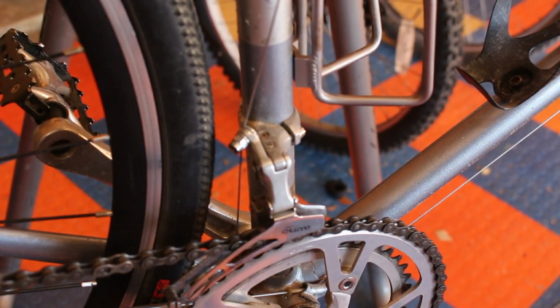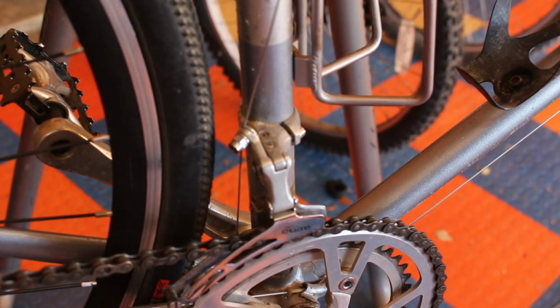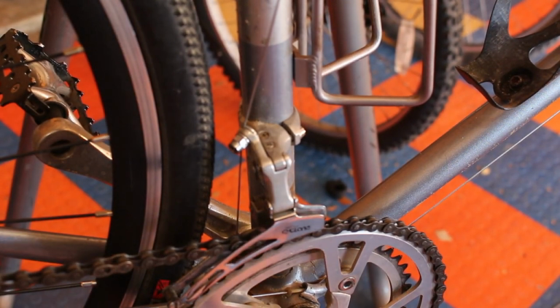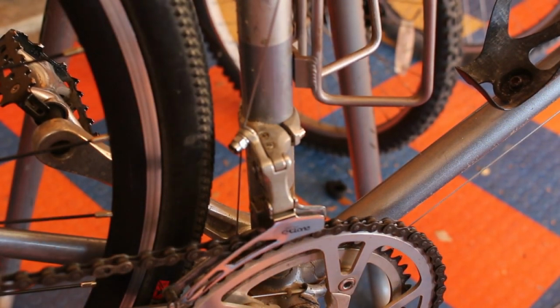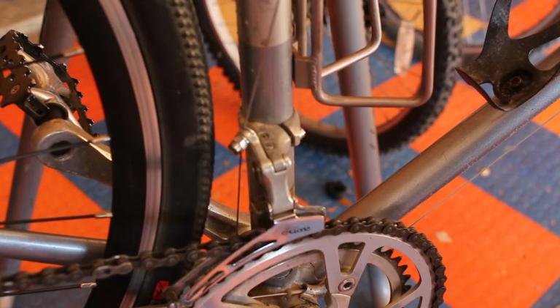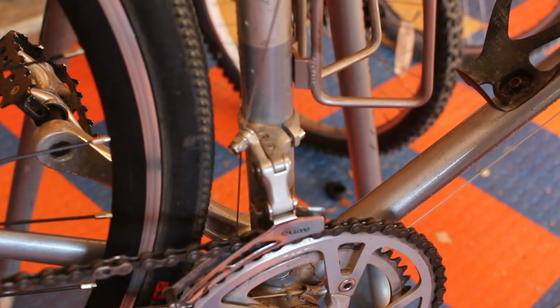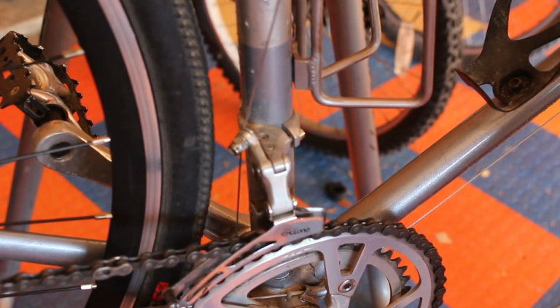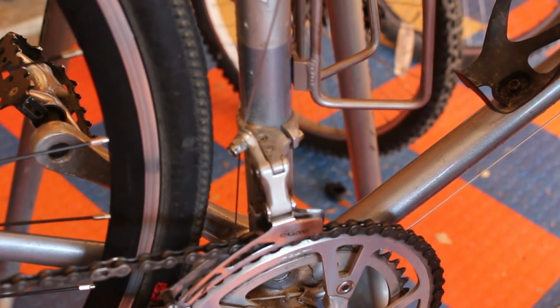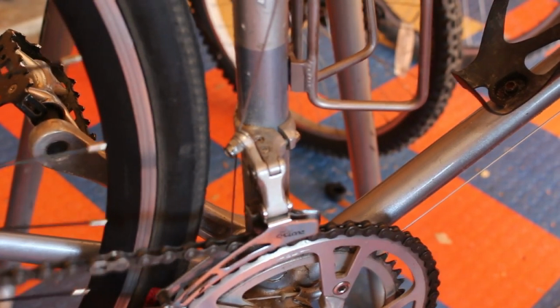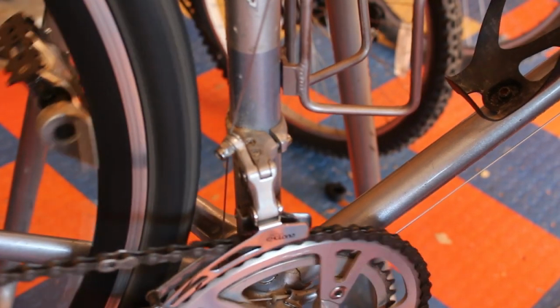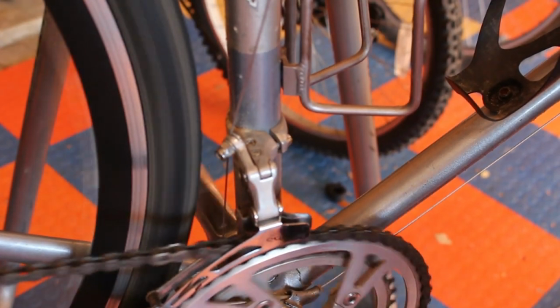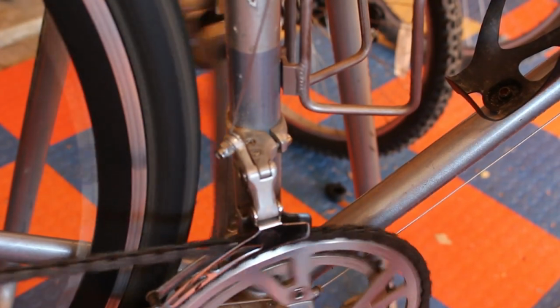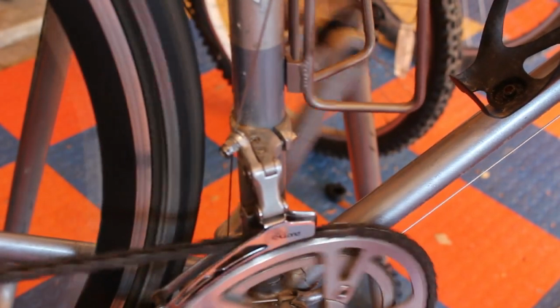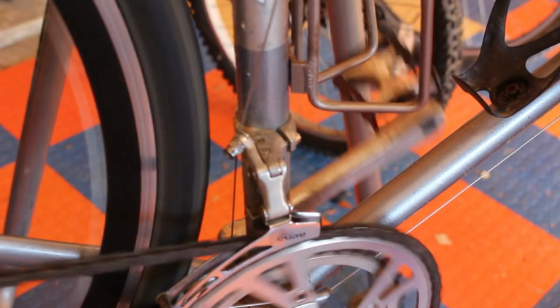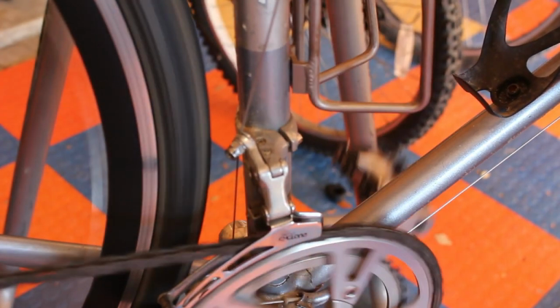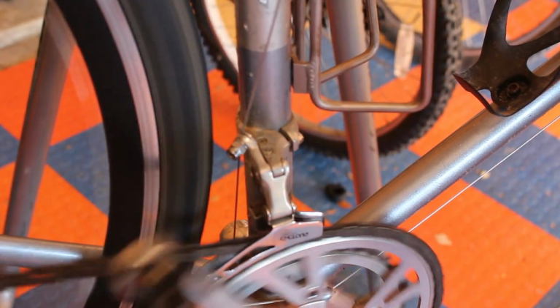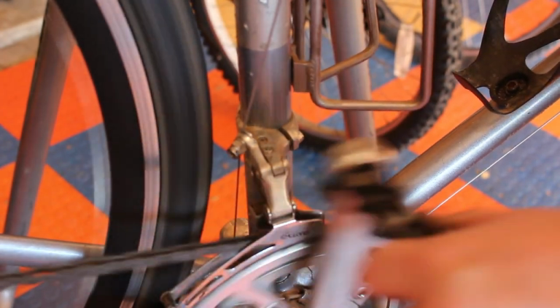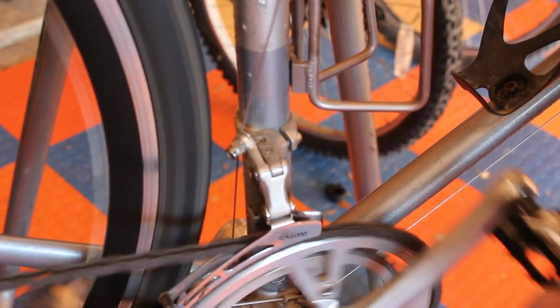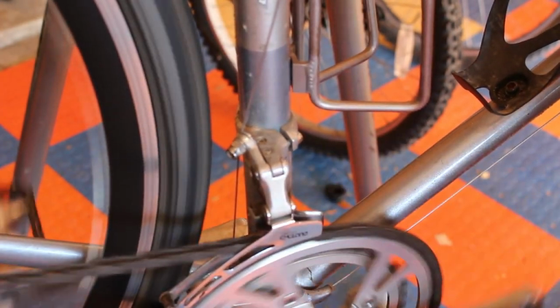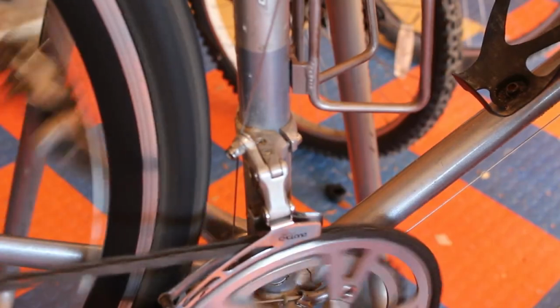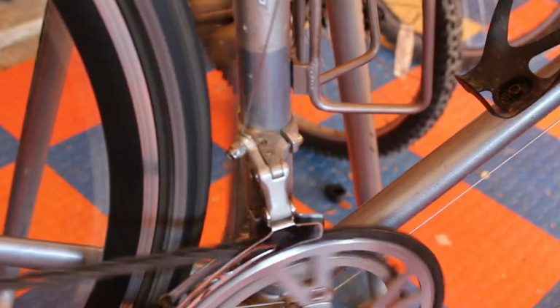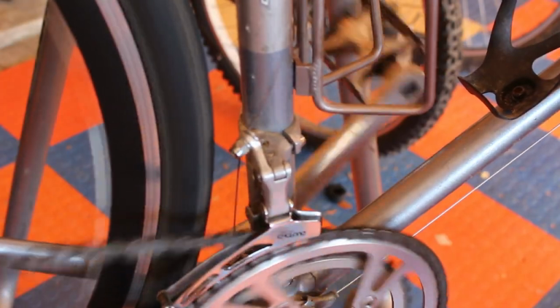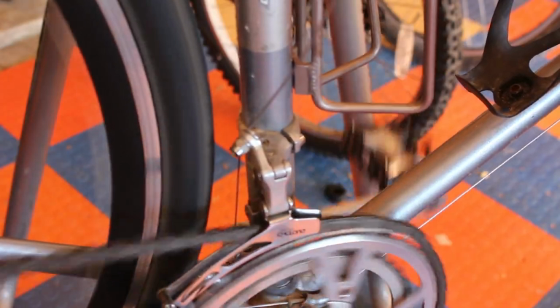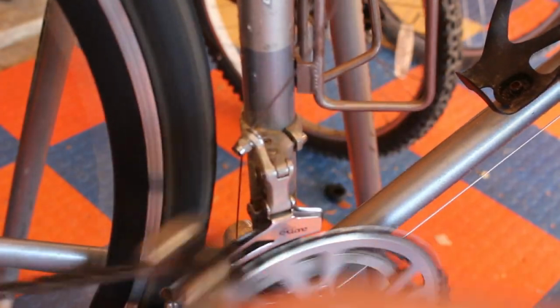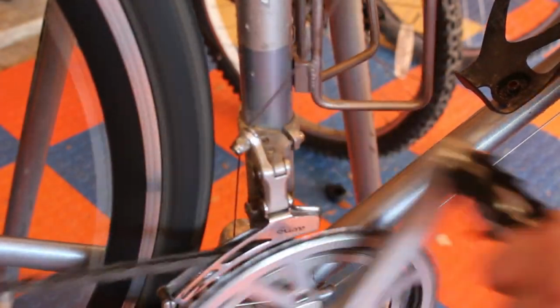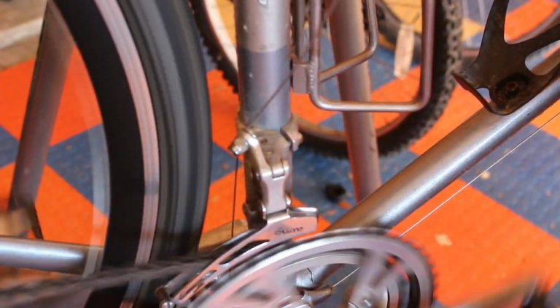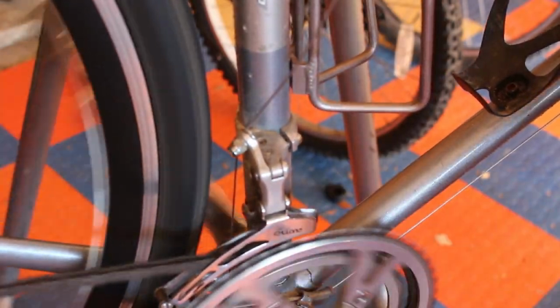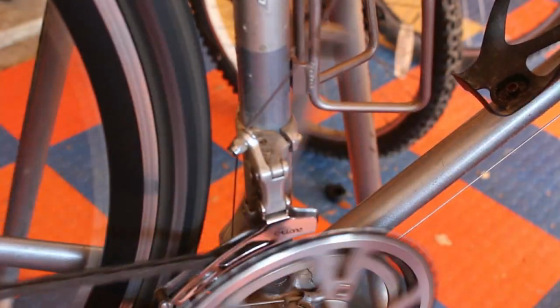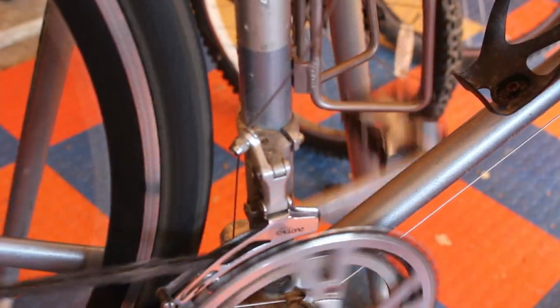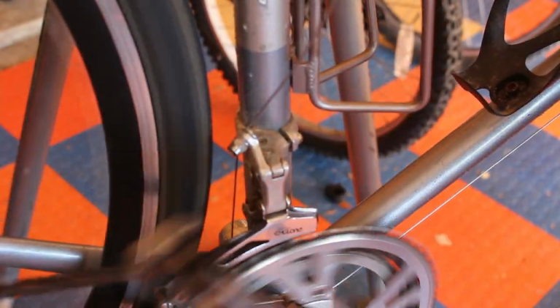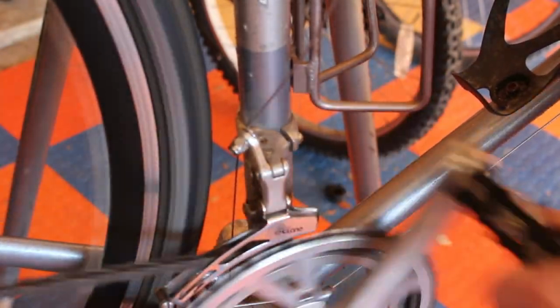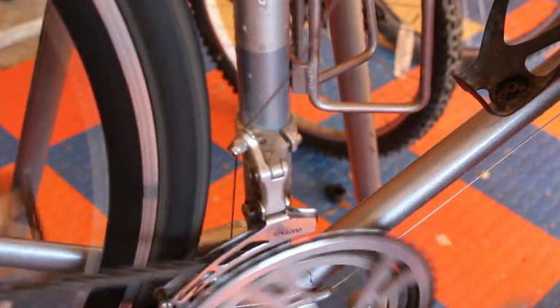This is the original front derailleur — I was able to get this one to work just fine with the Shimano indexing.